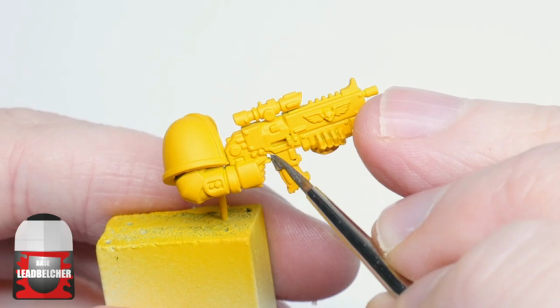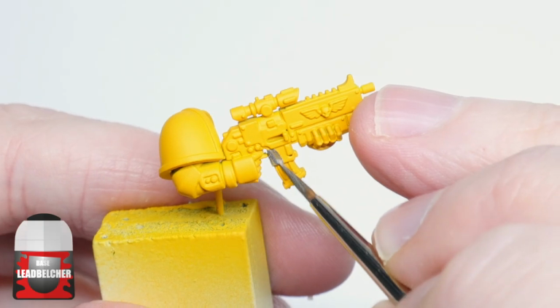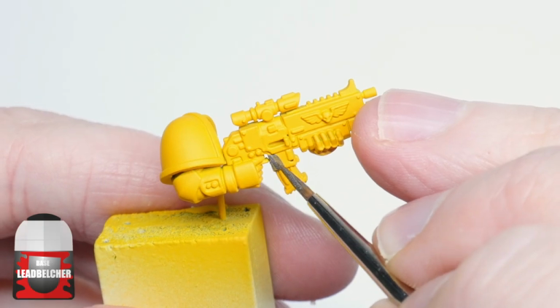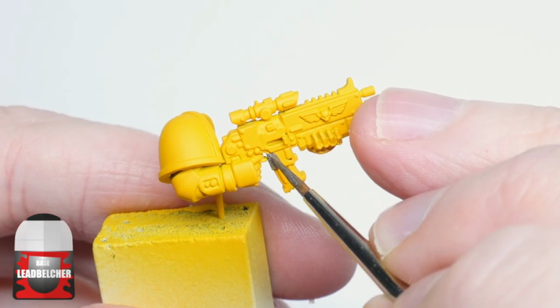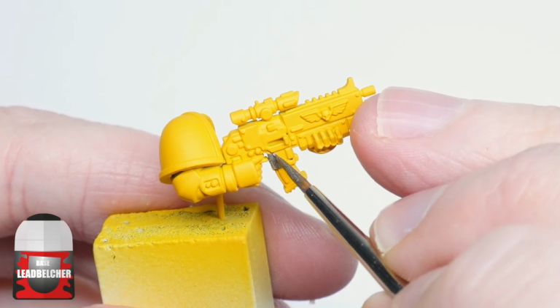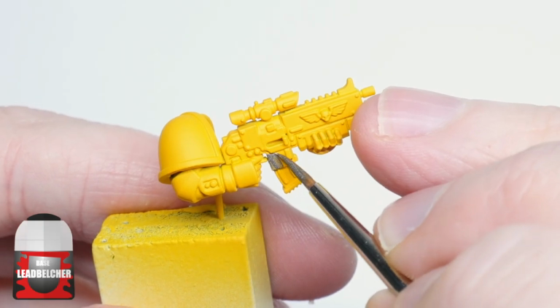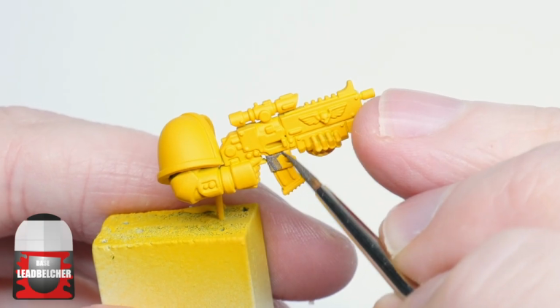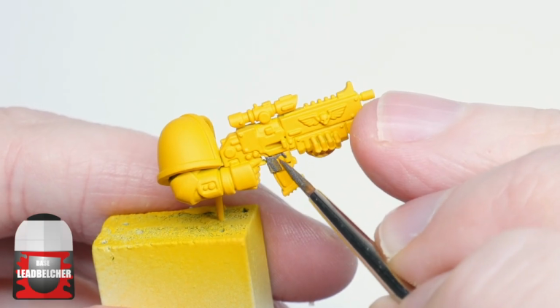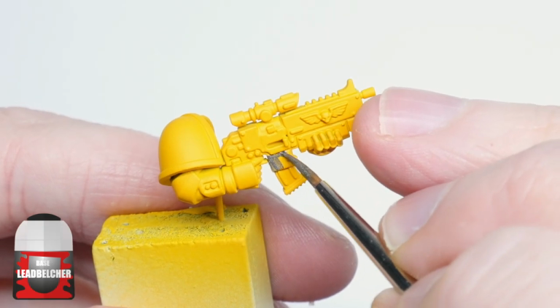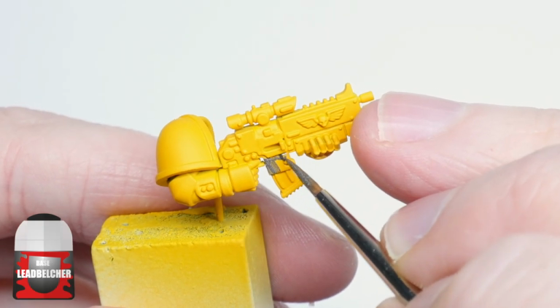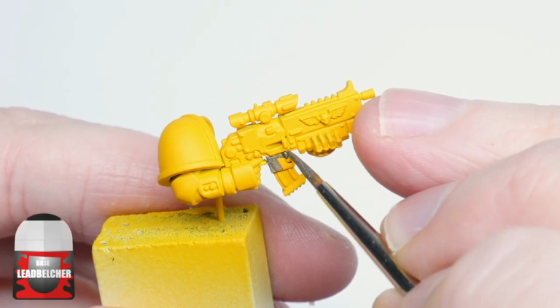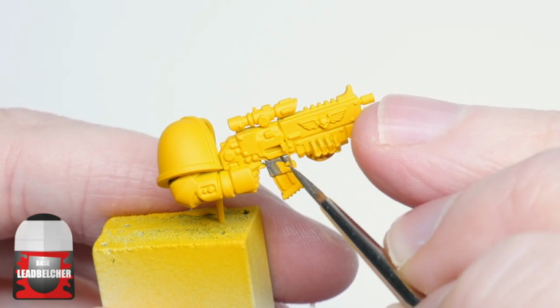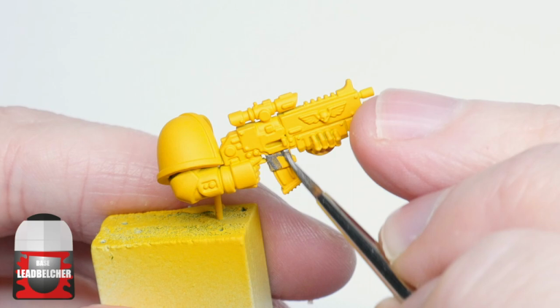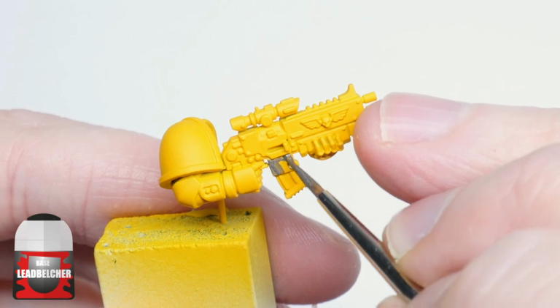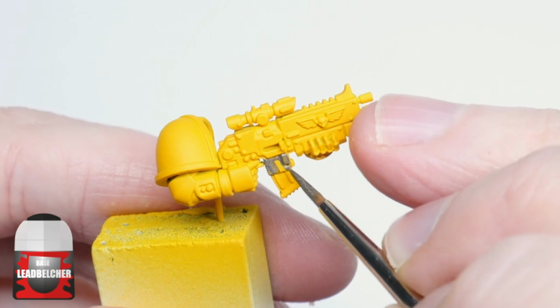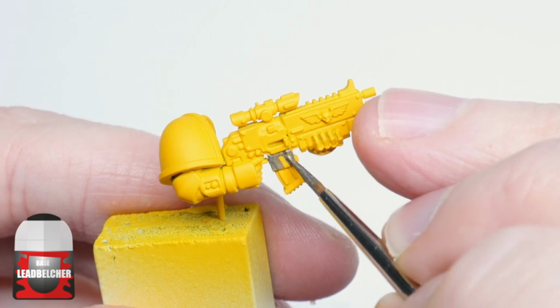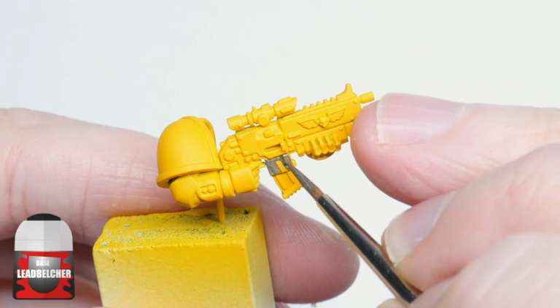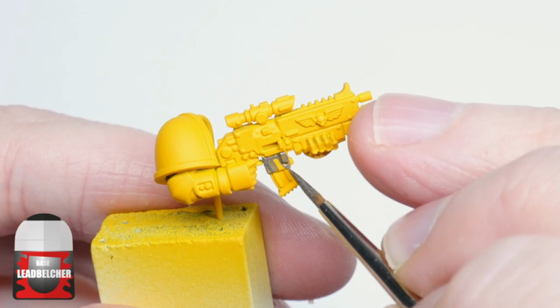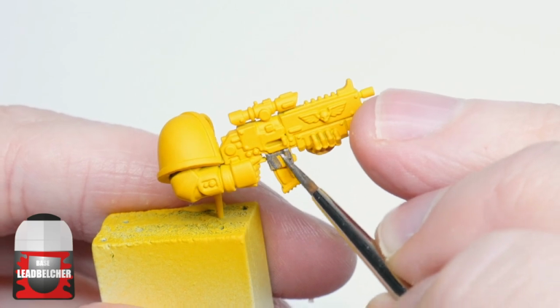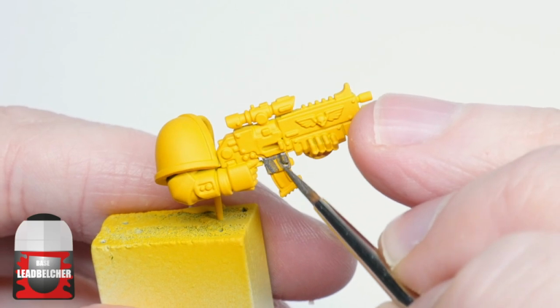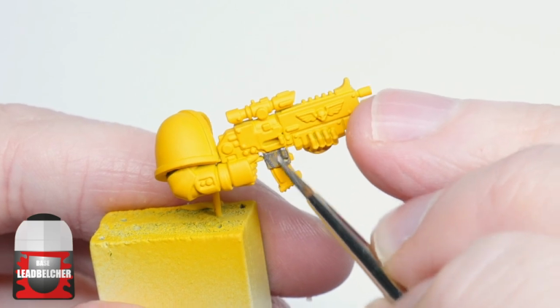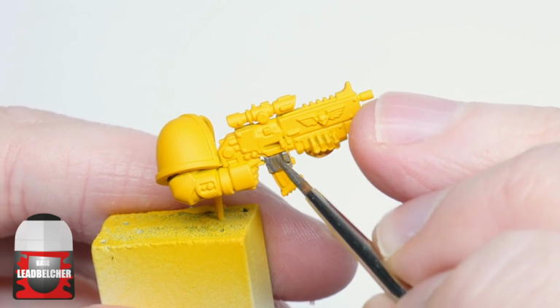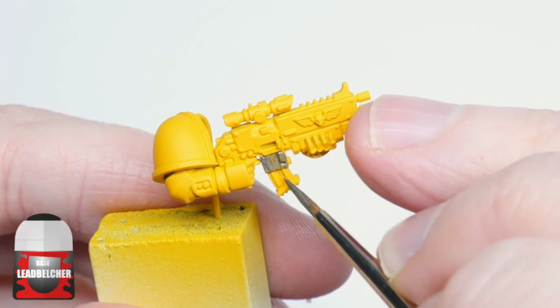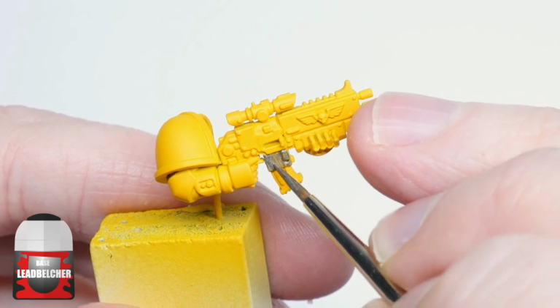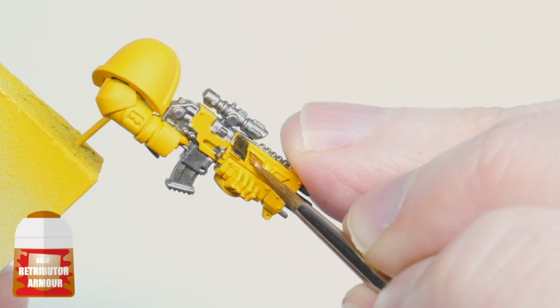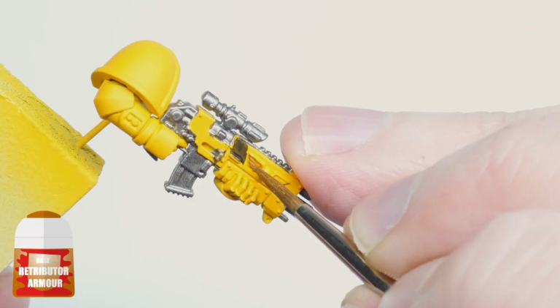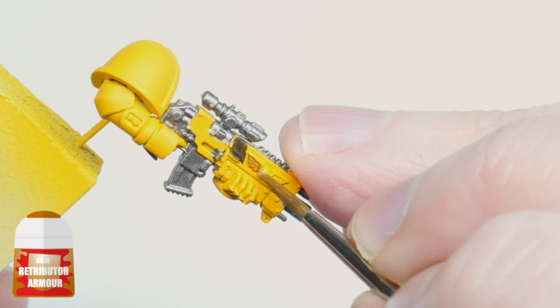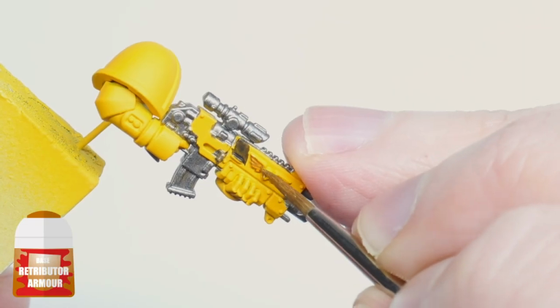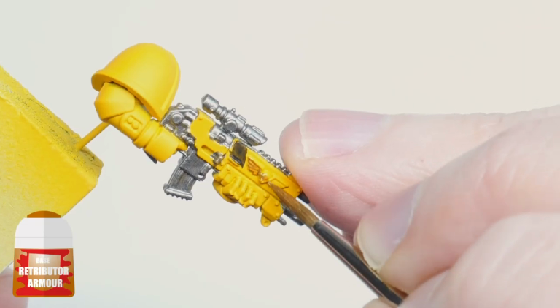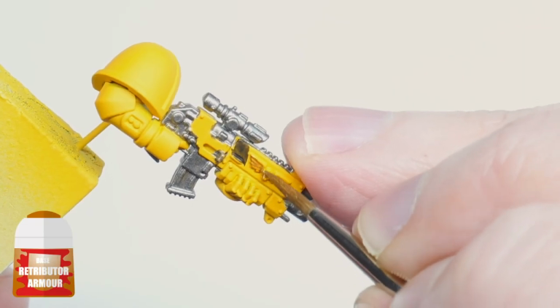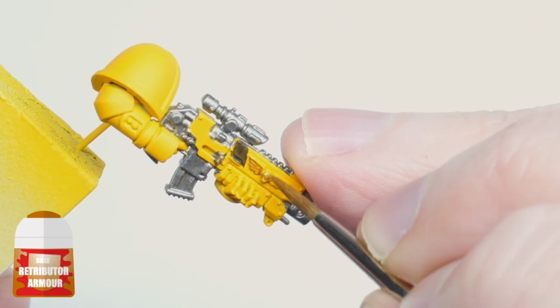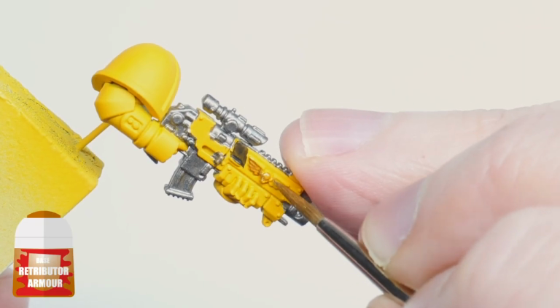I blocked in all the colours first so I could clean up all the areas at the same time before any highlighting was done.